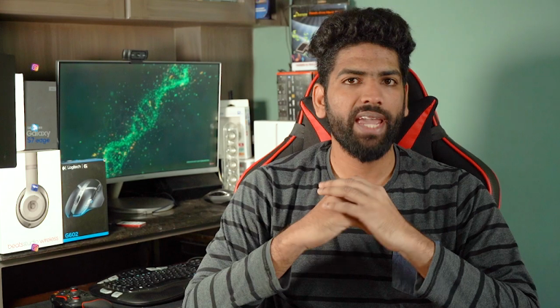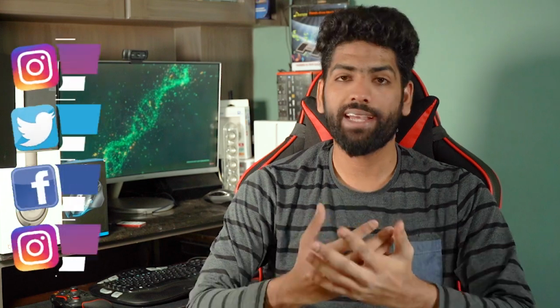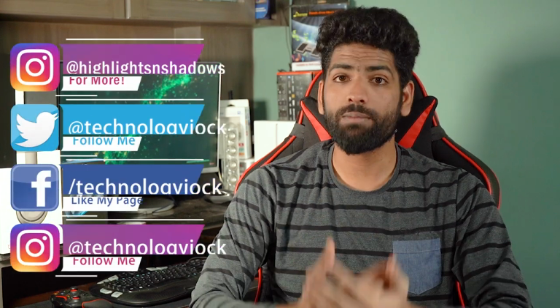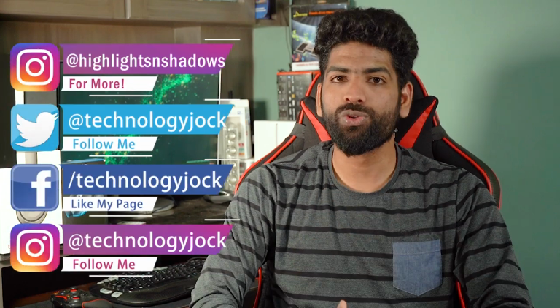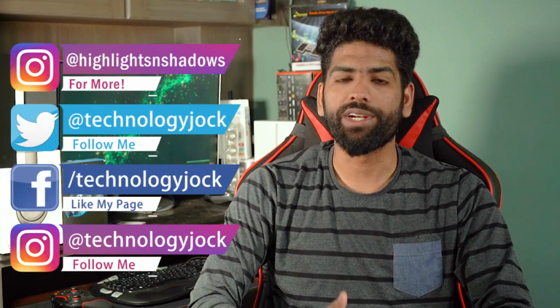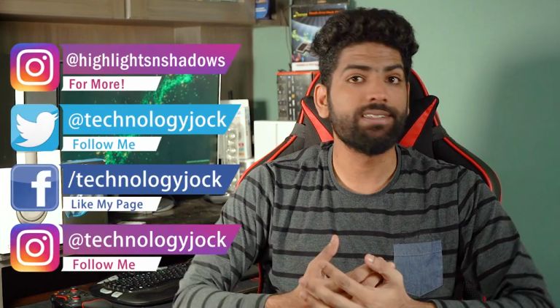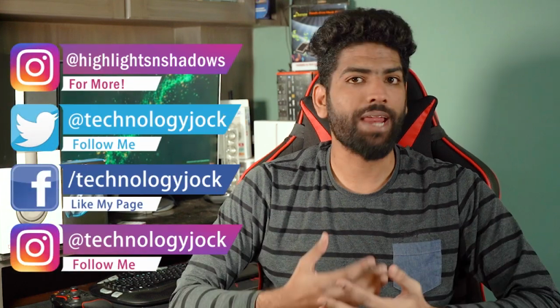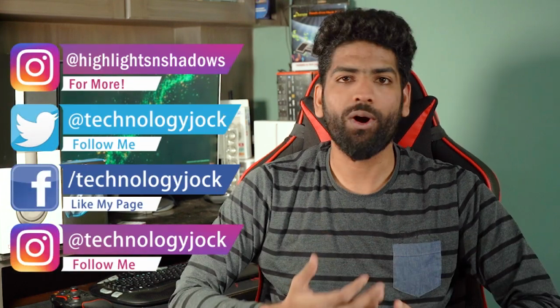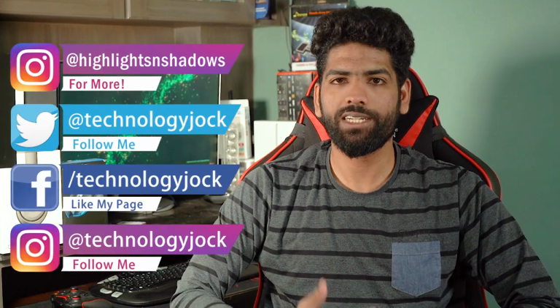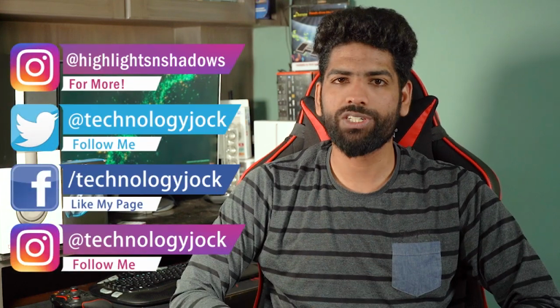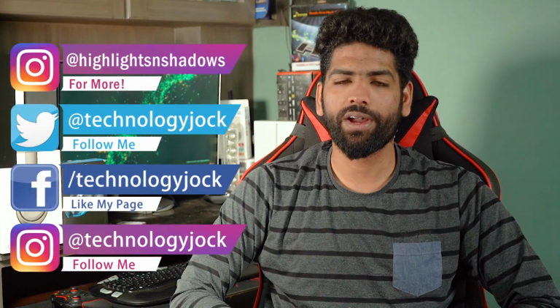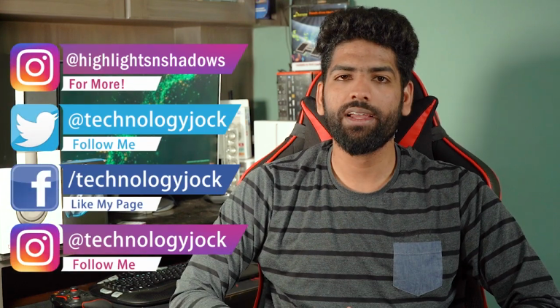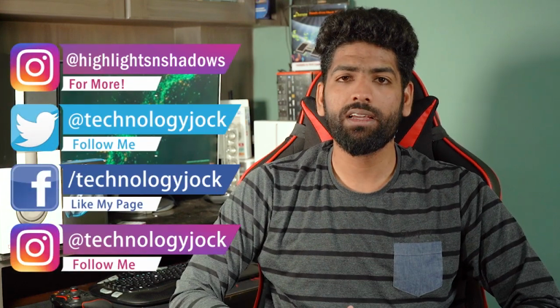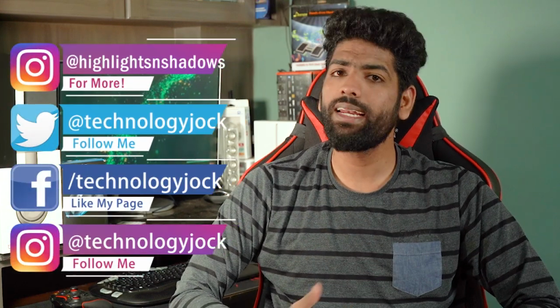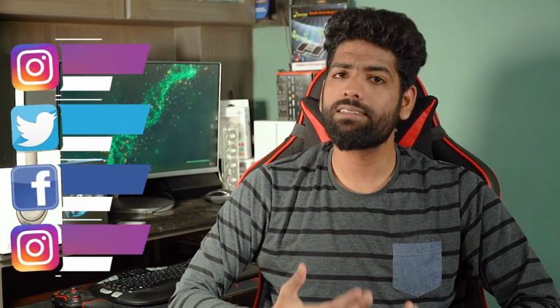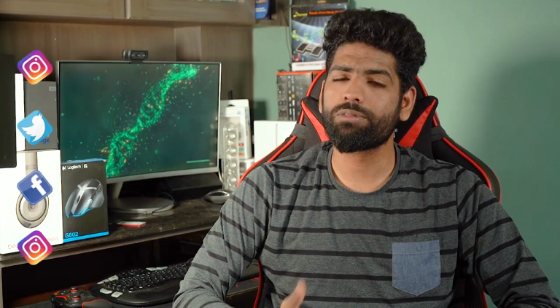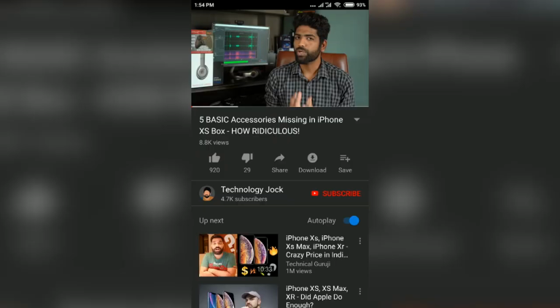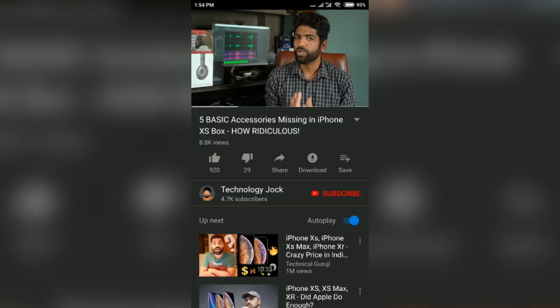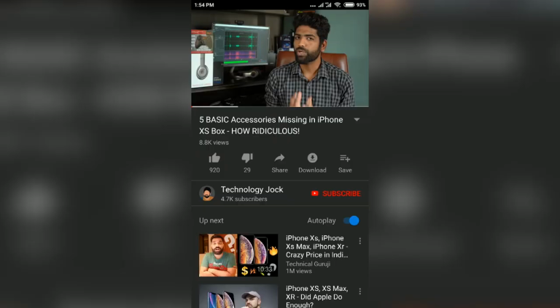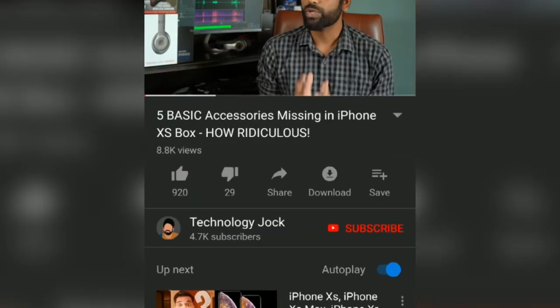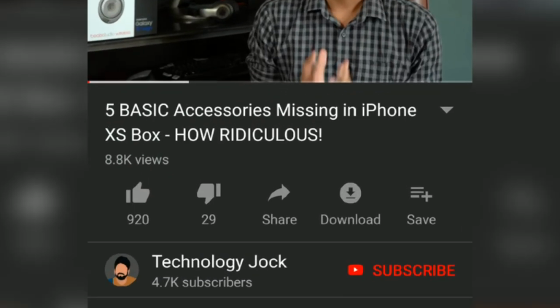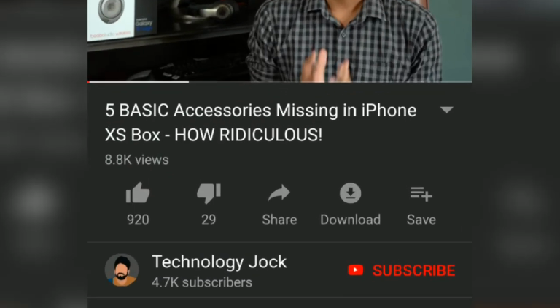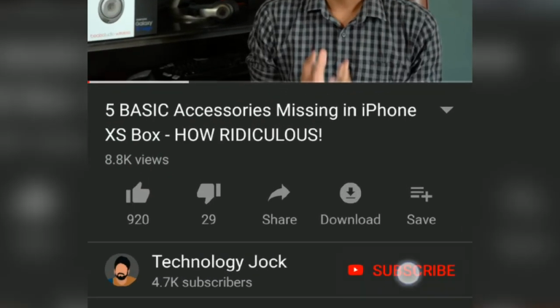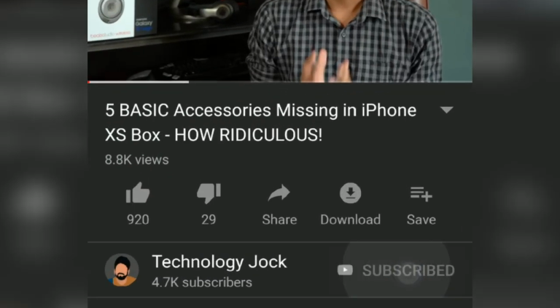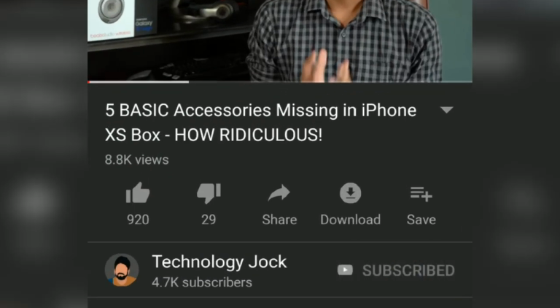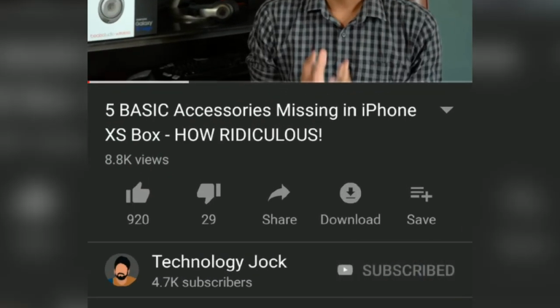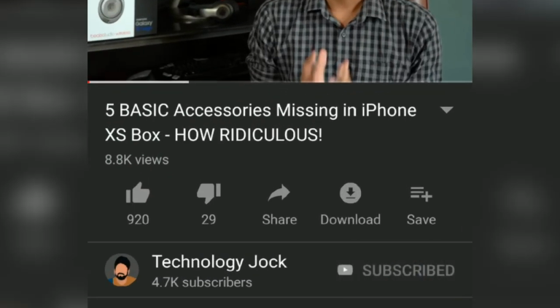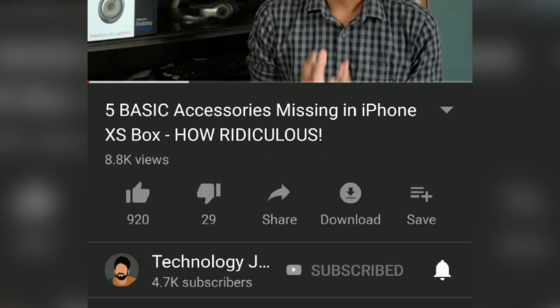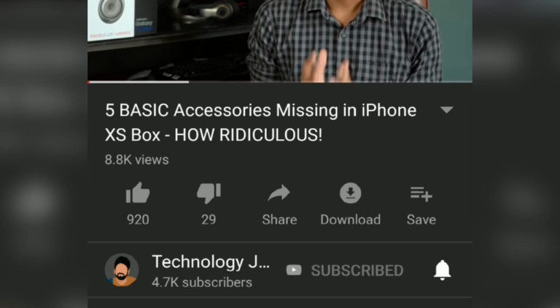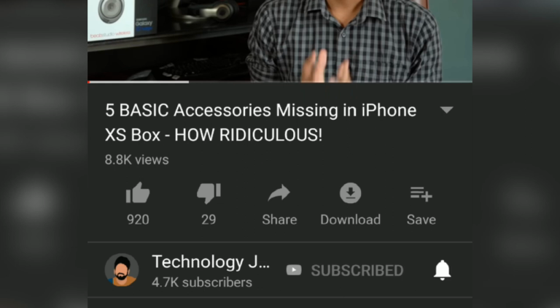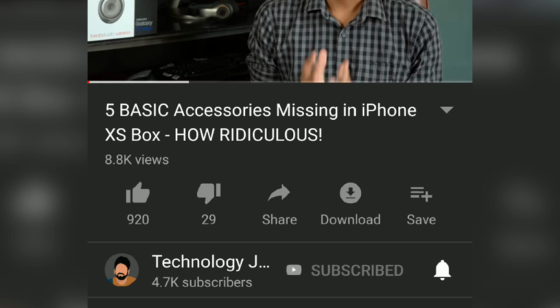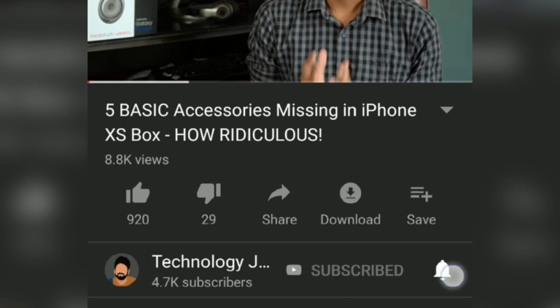Hey guys, I'm Sundar, this is Technology Jock. Kindly subscribe to the channel and hit the bell icon to get regular video updates.